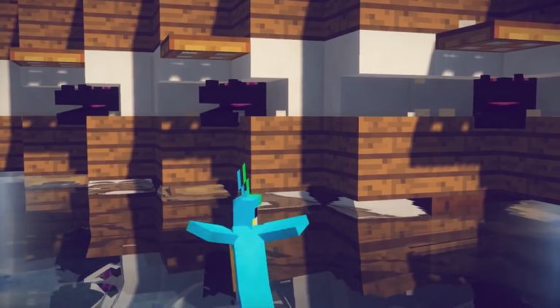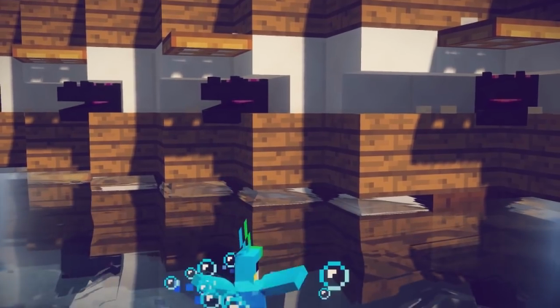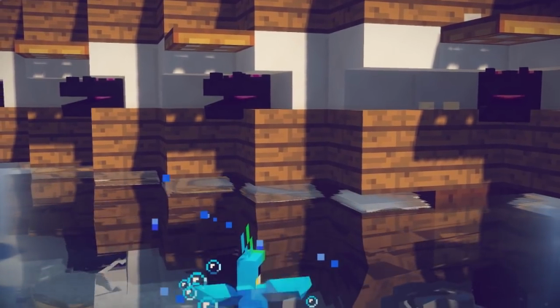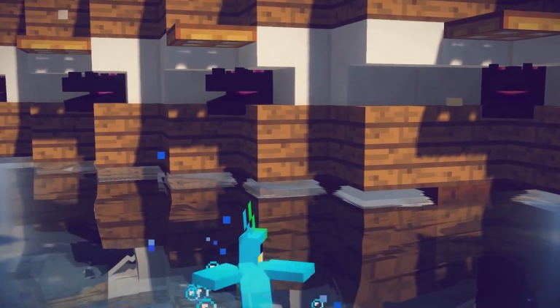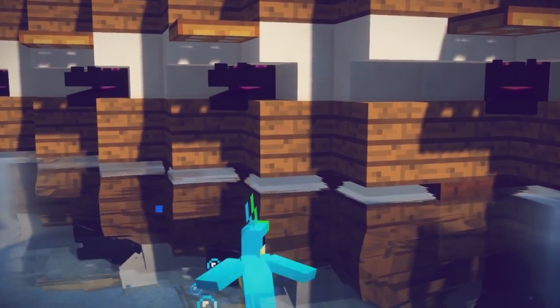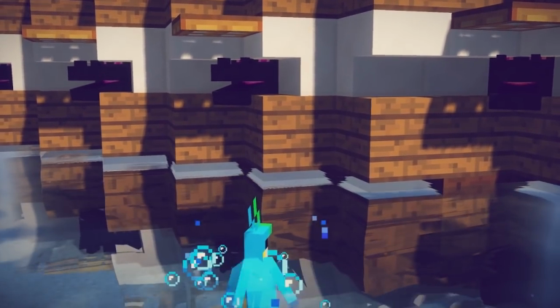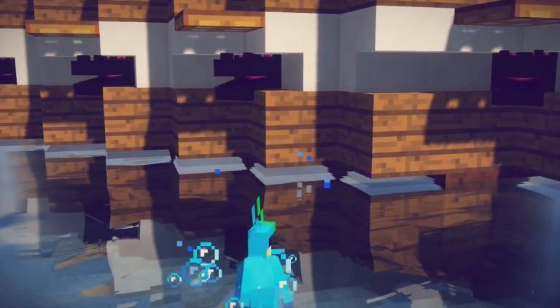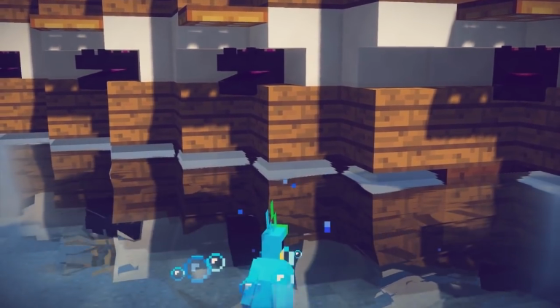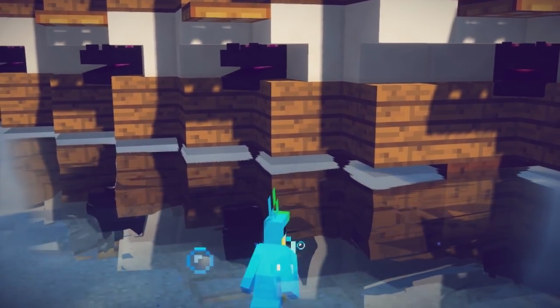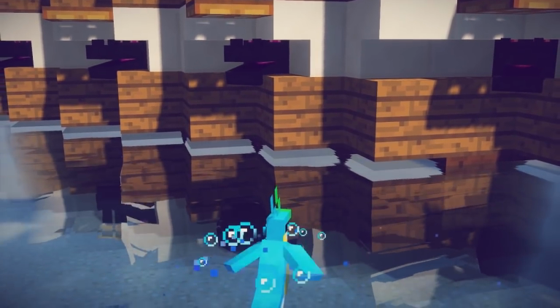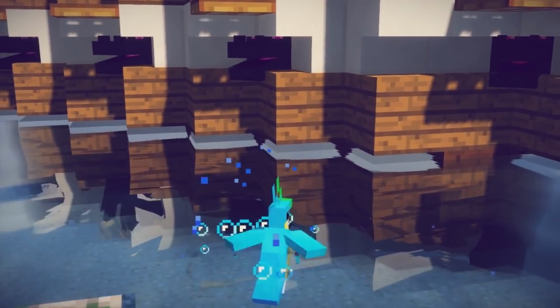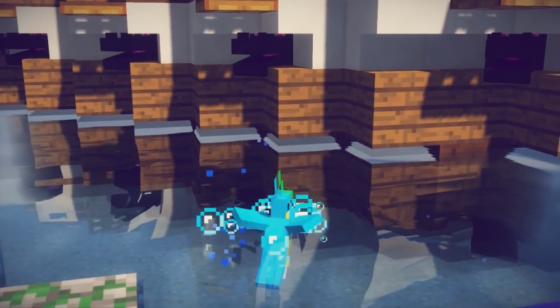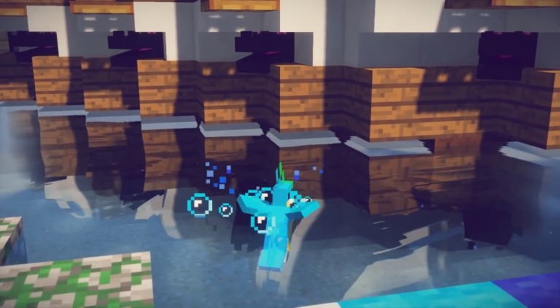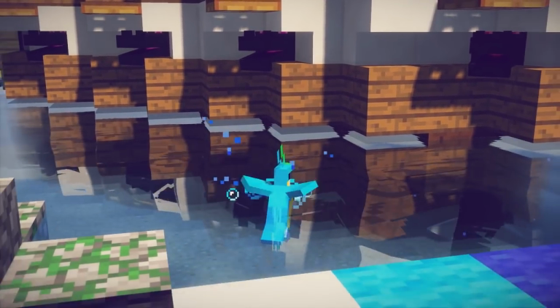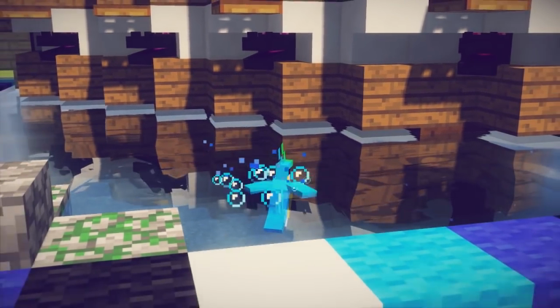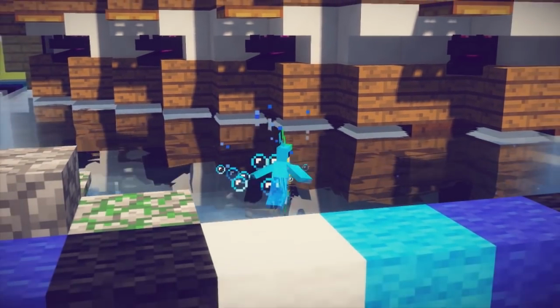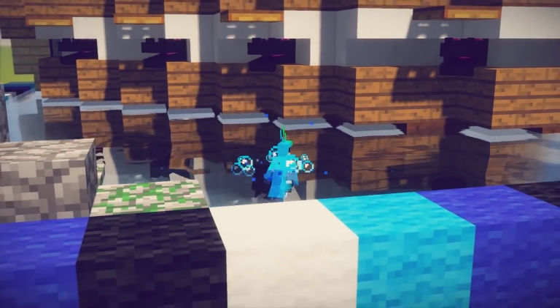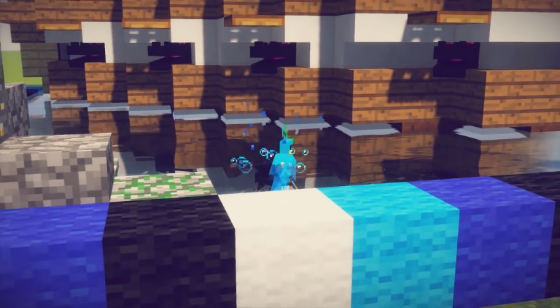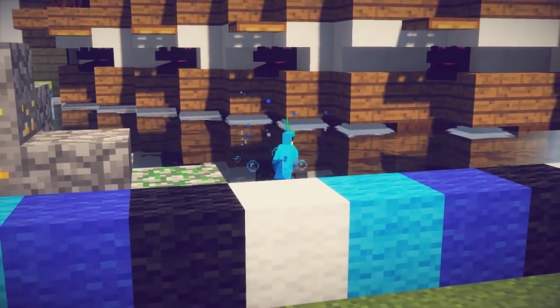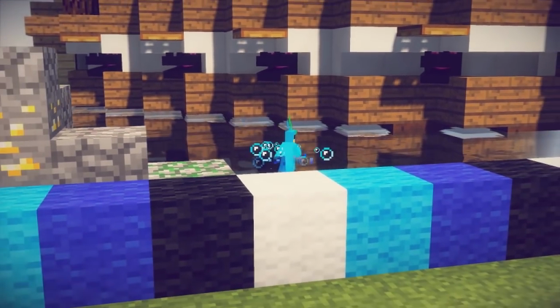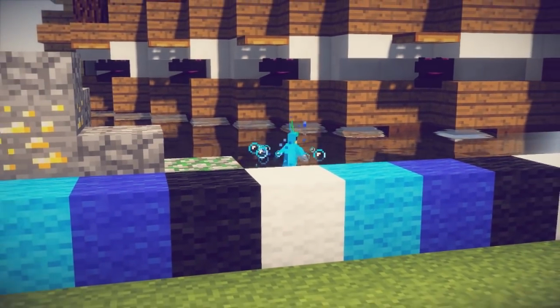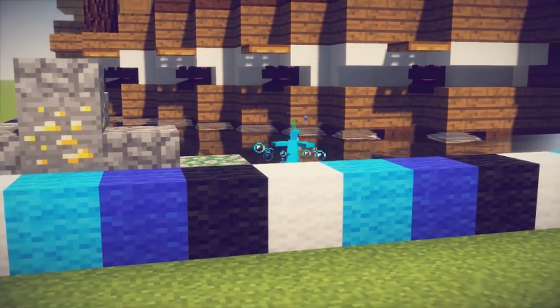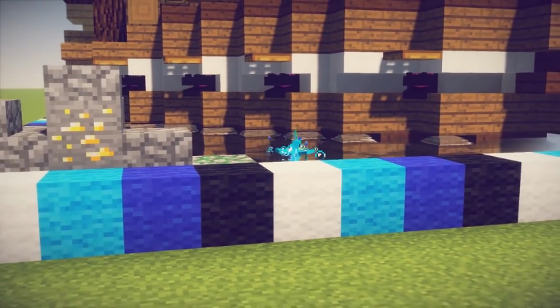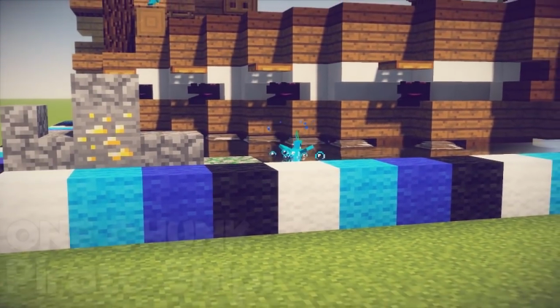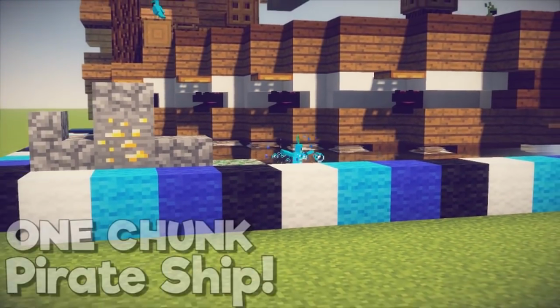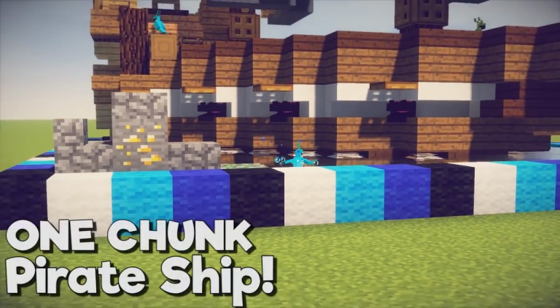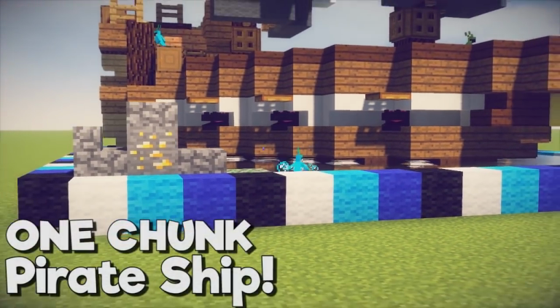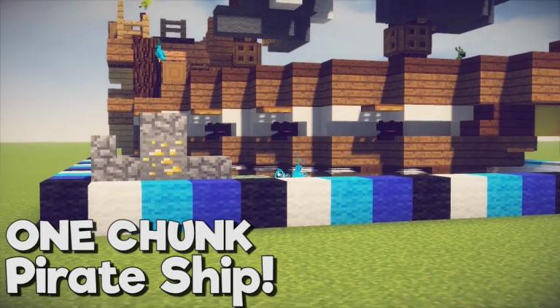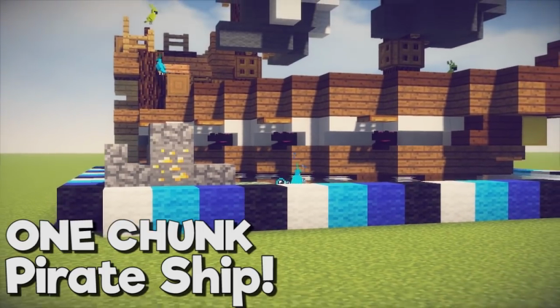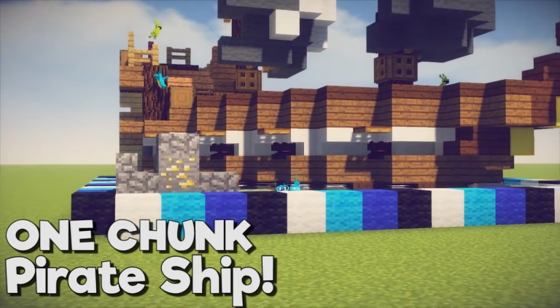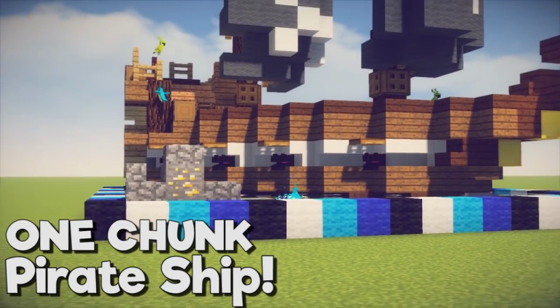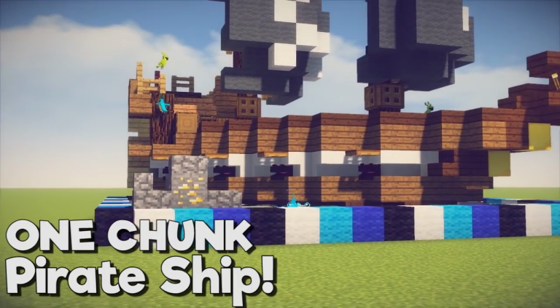Ahoy everyone! My name is Pixlriffs and today I'll be showing you how to build this one-chunk pirate ship.